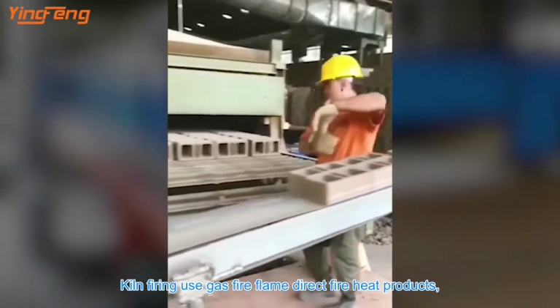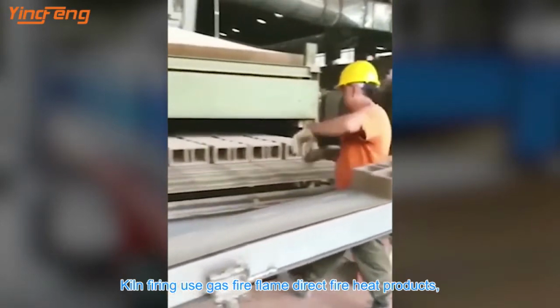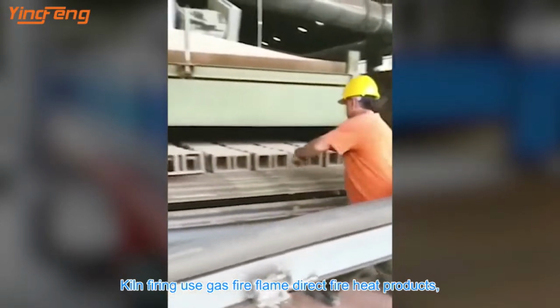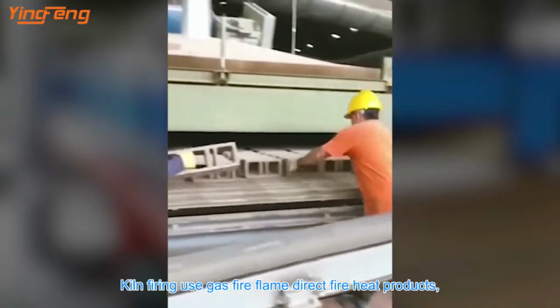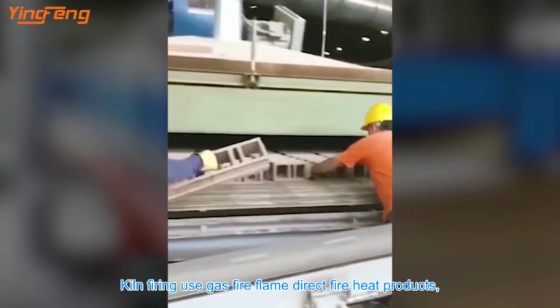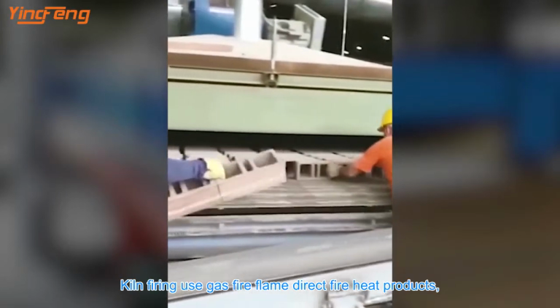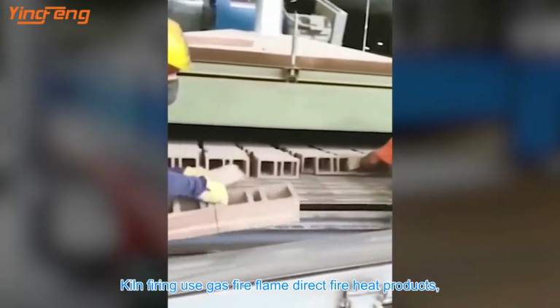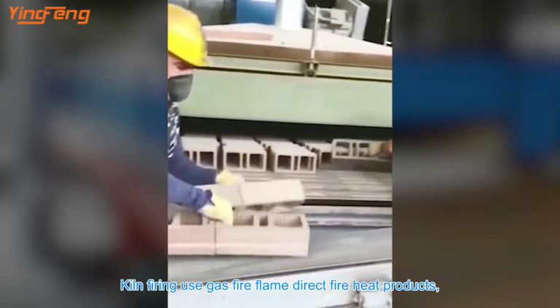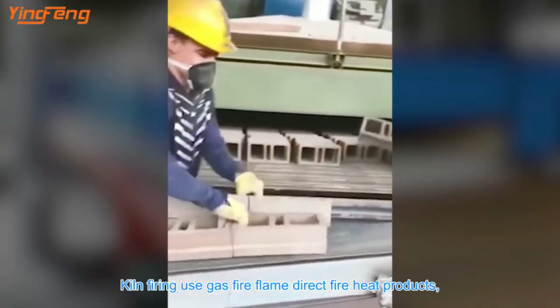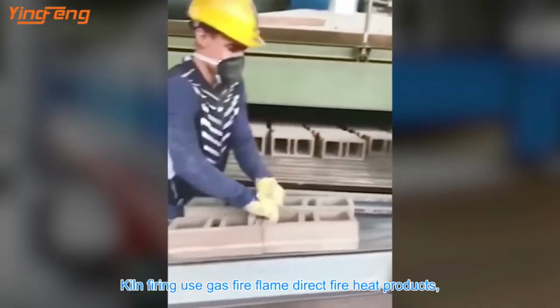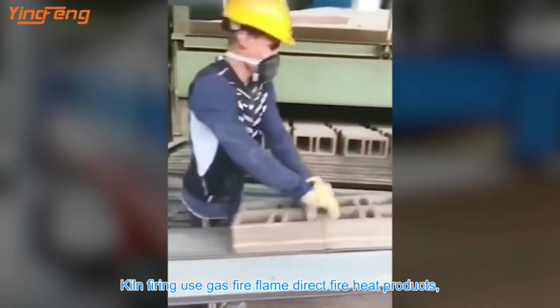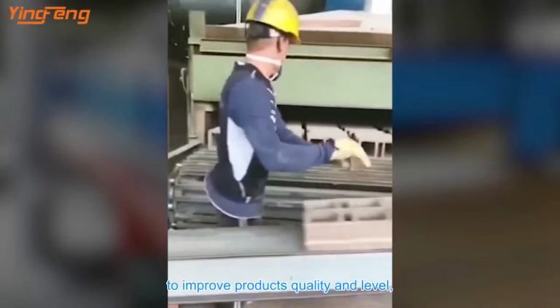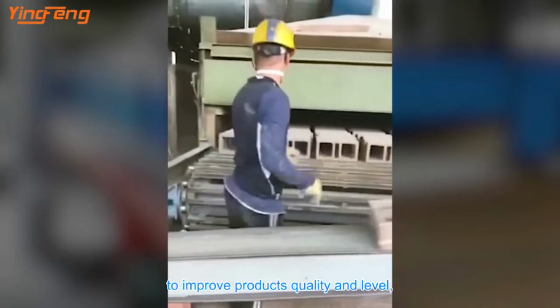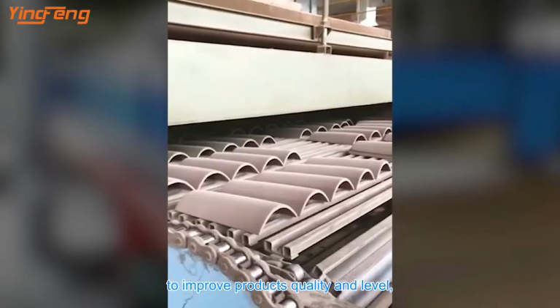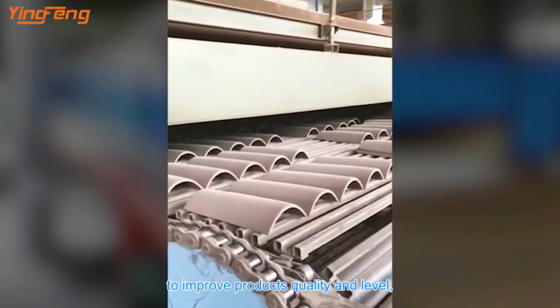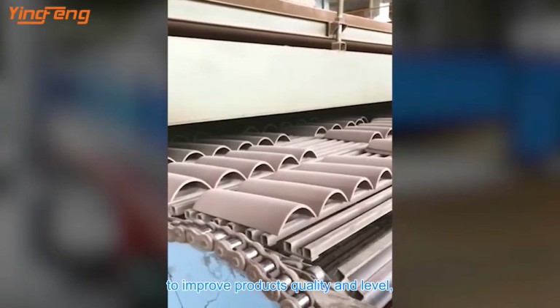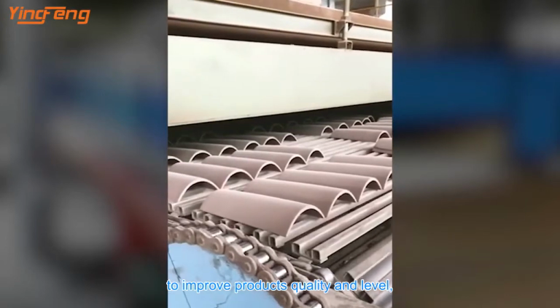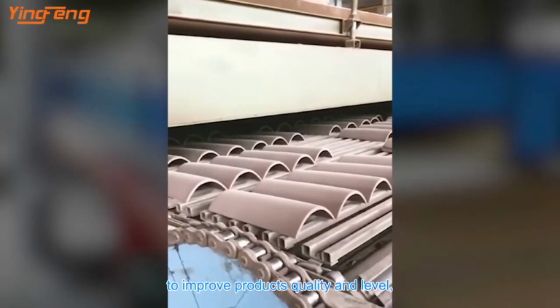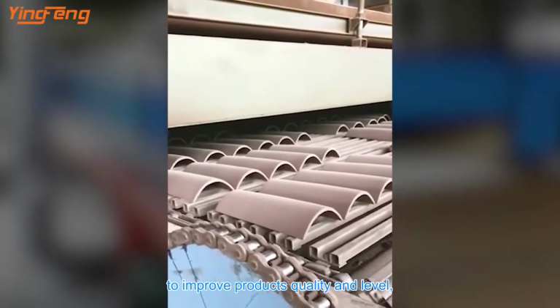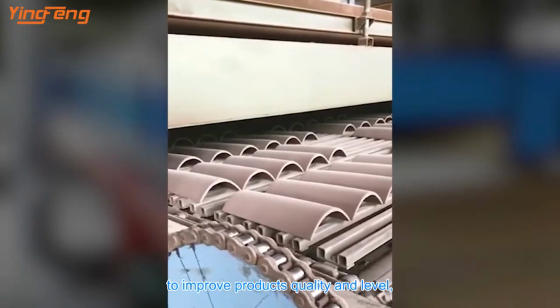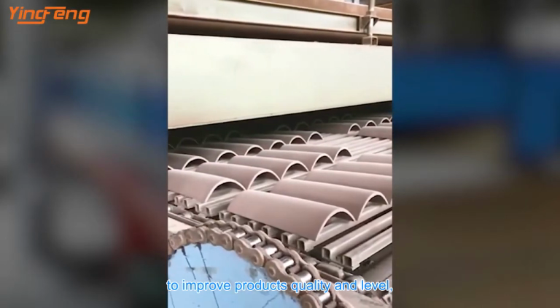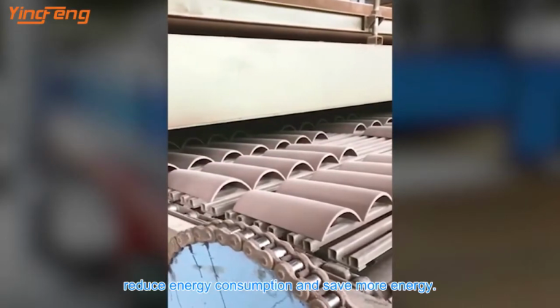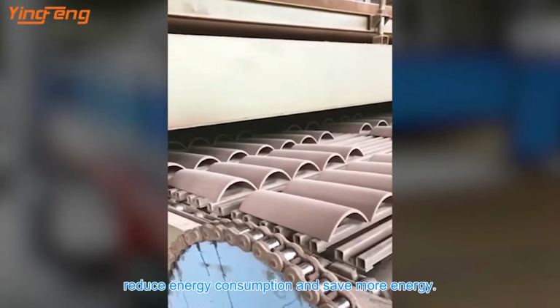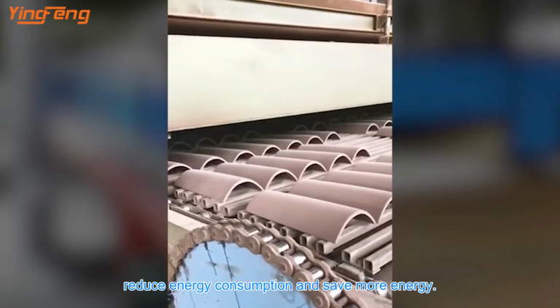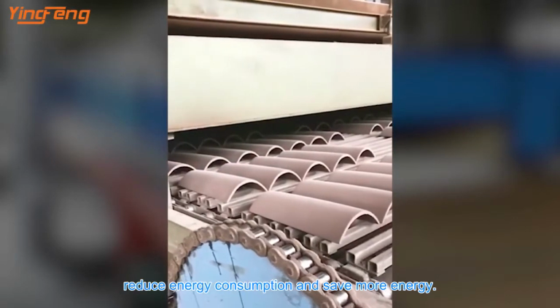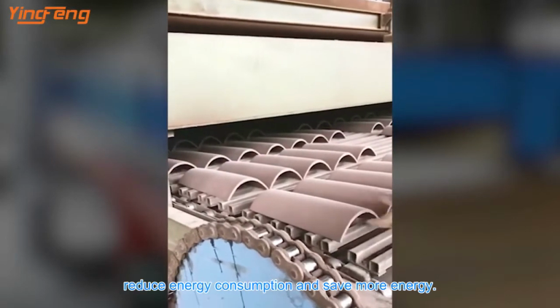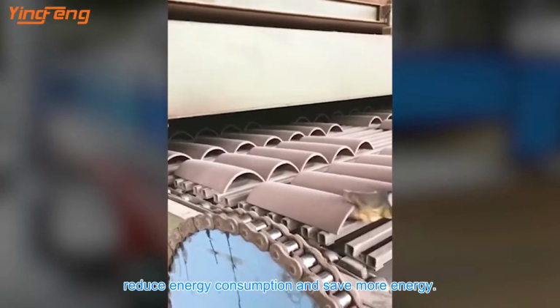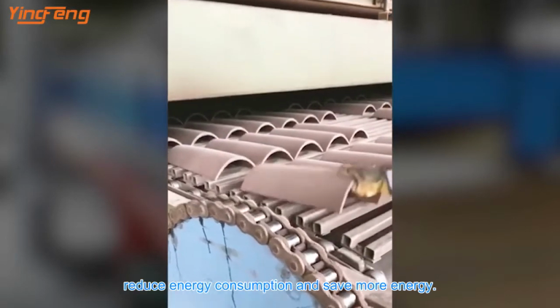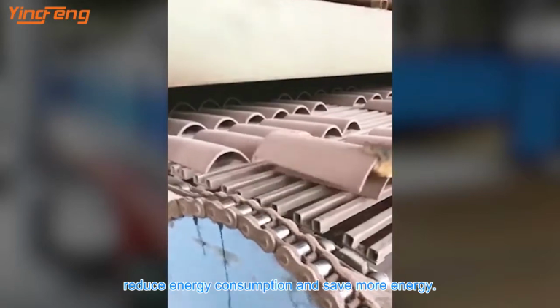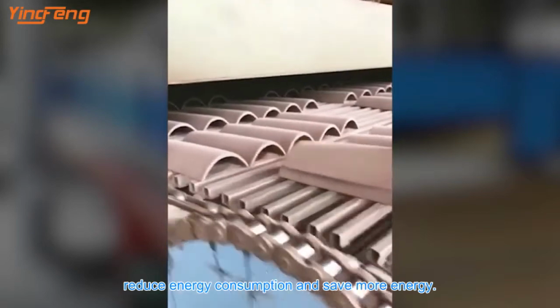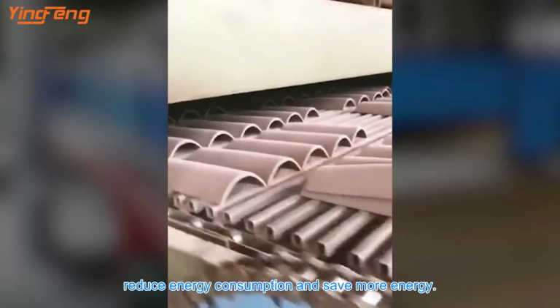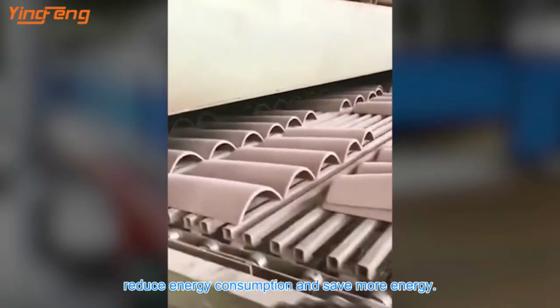Kiln firing uses gas fire — flame direct fire heat — to improve product quality and level, reduce energy consumption, and save more energy.